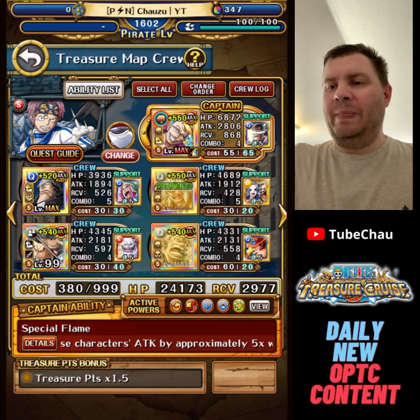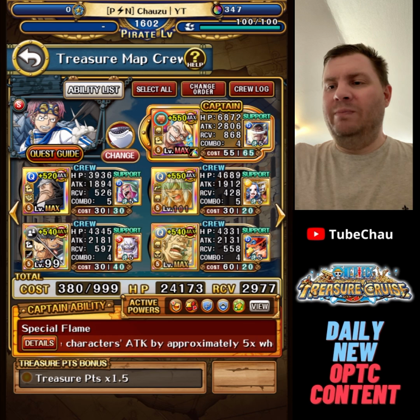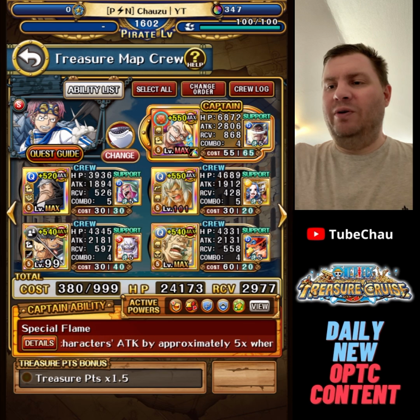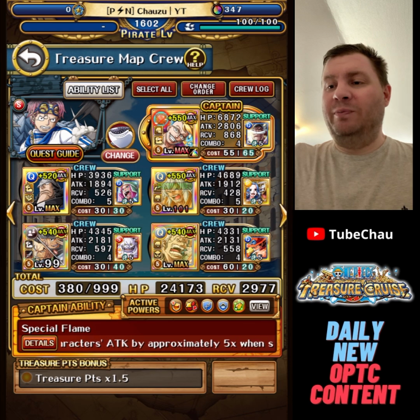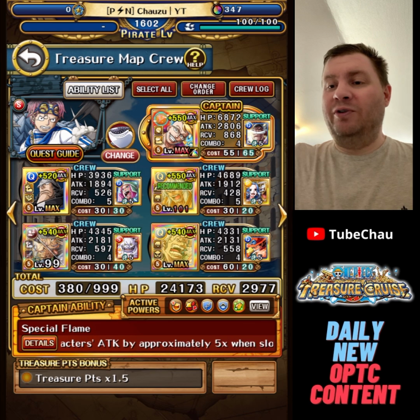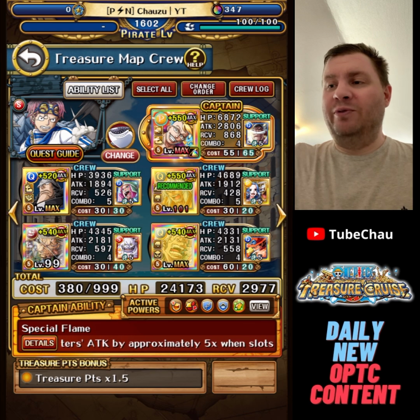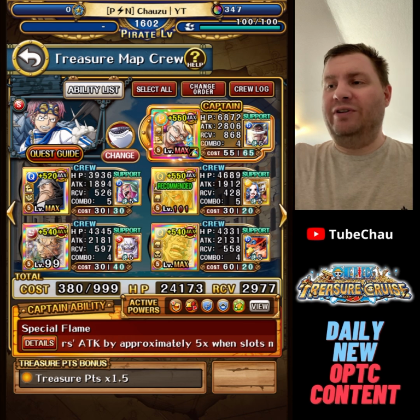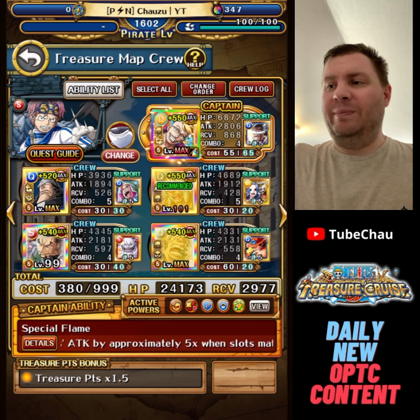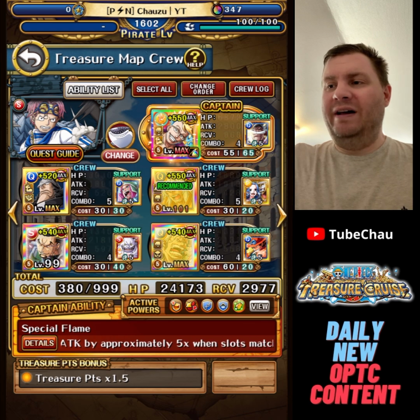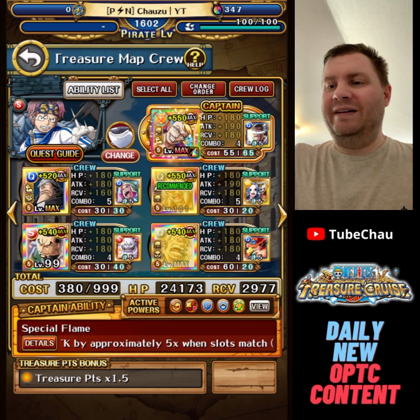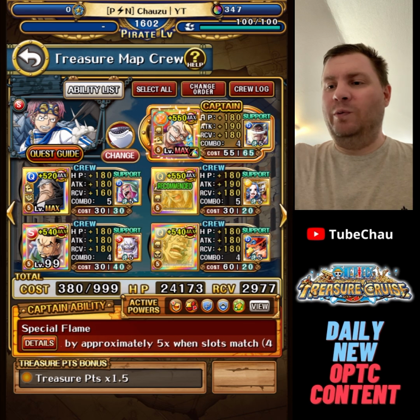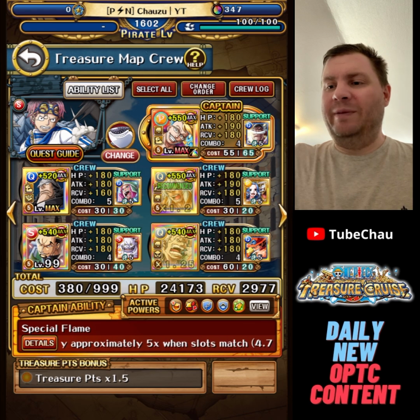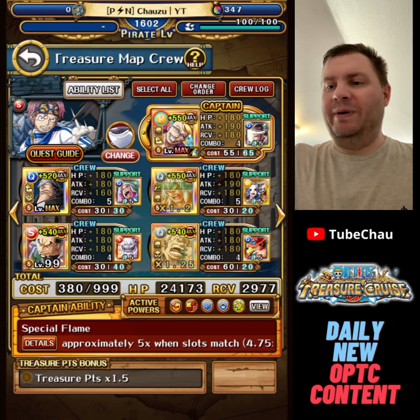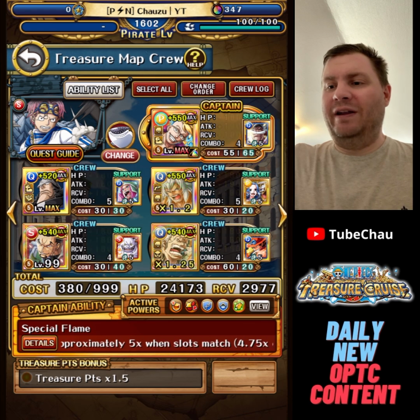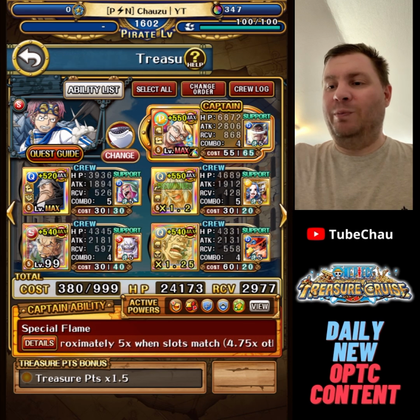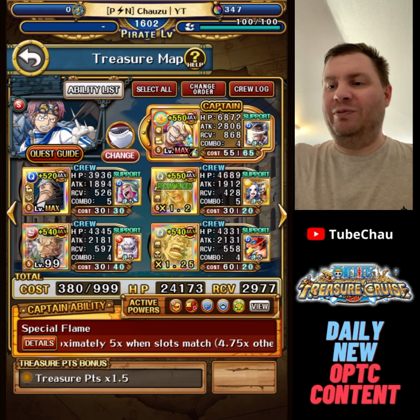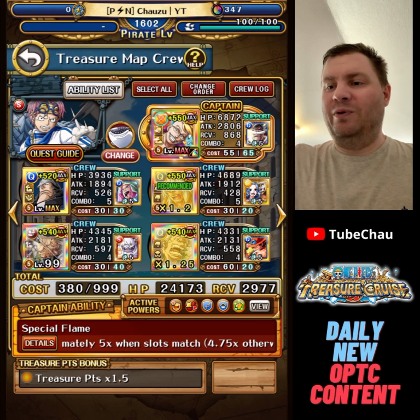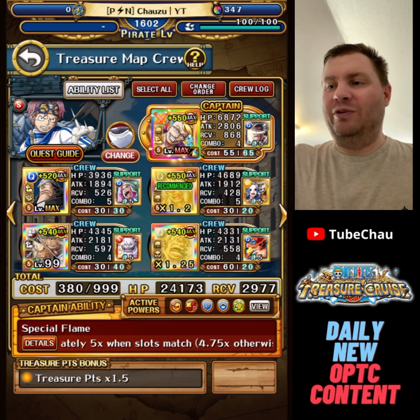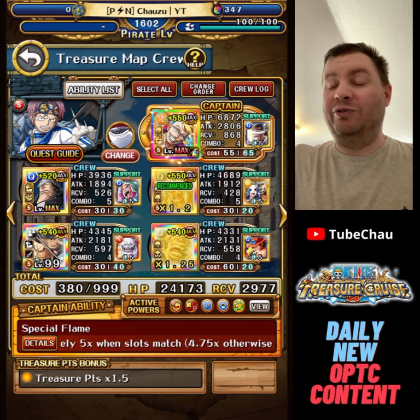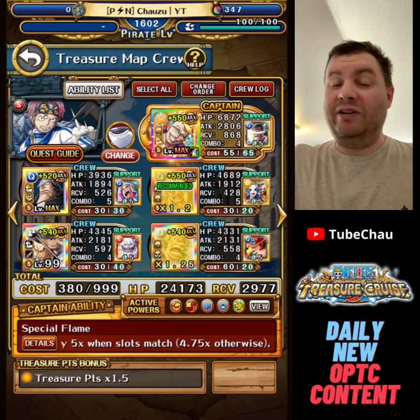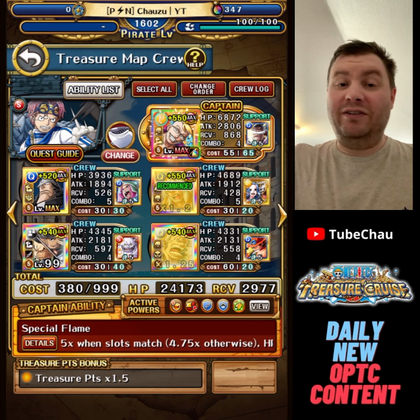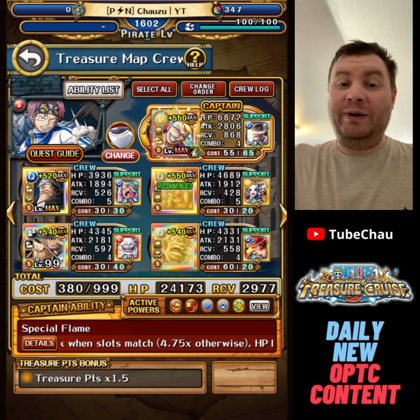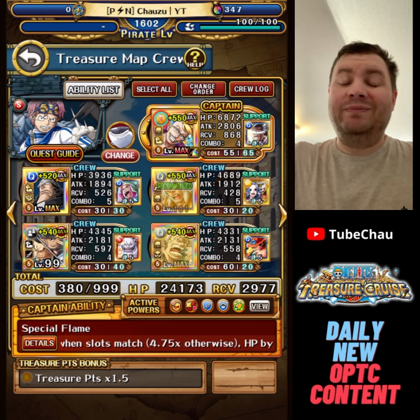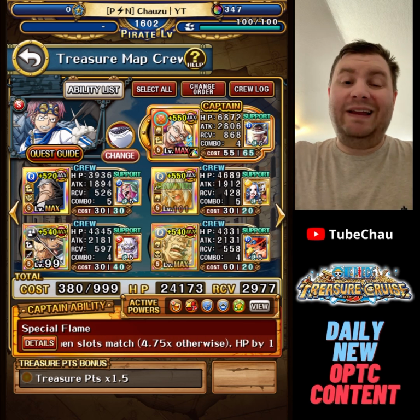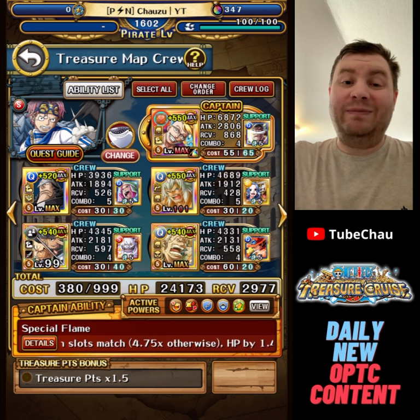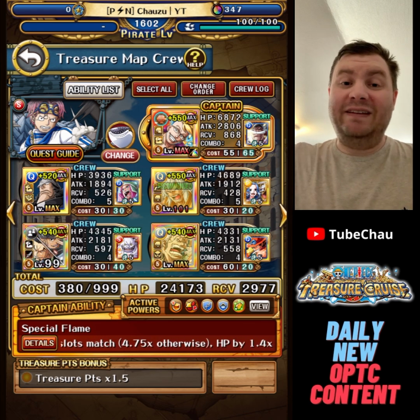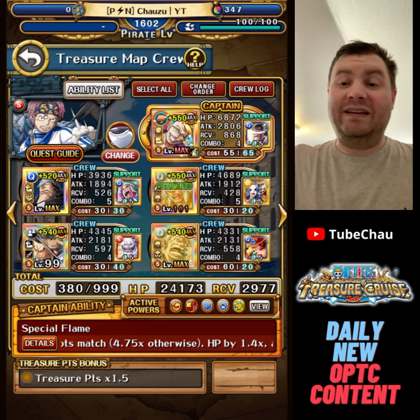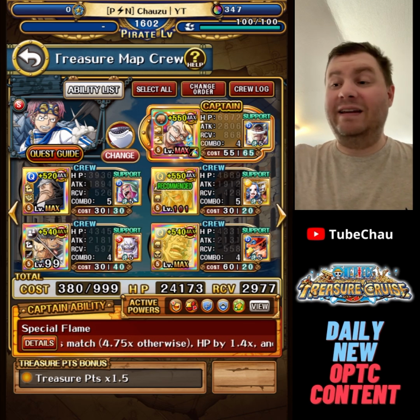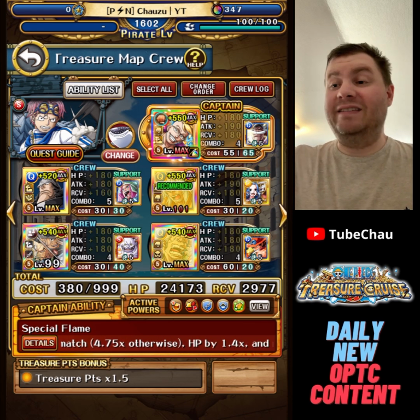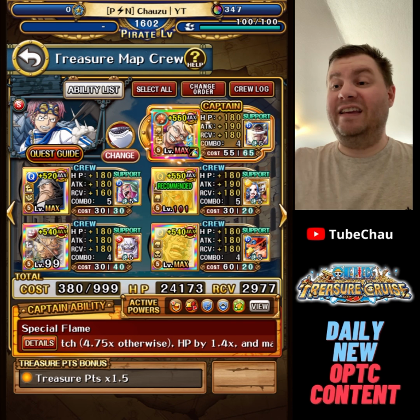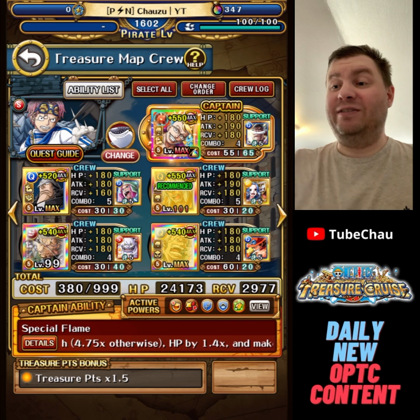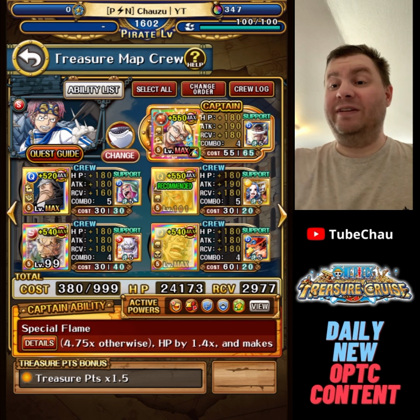Bonnie support removes all the bind. Whitebeard and Opera support removes all the spear. That's basically the gist of it.